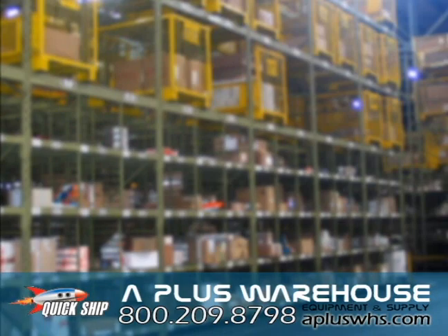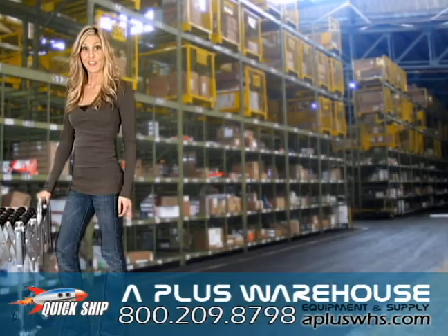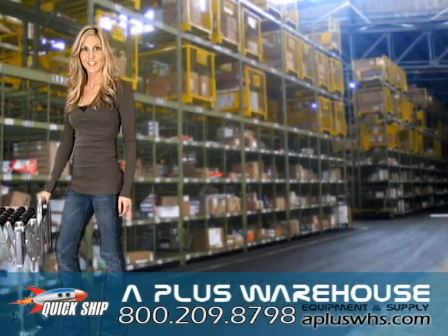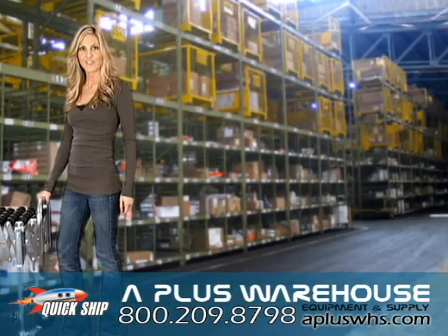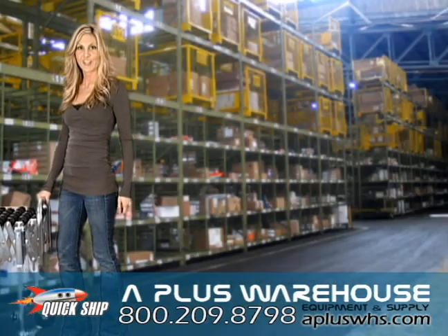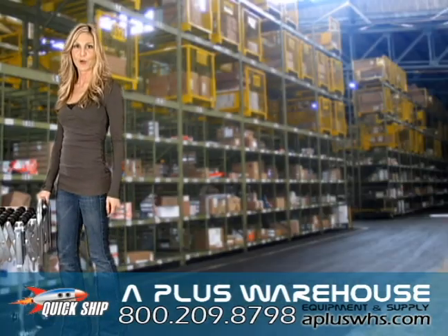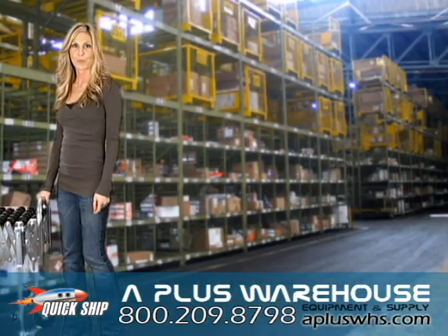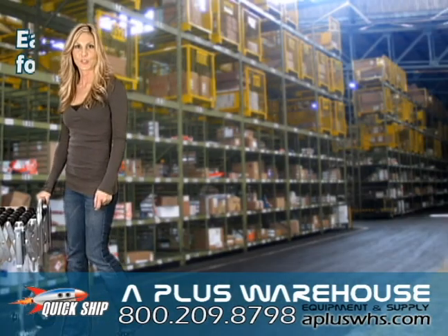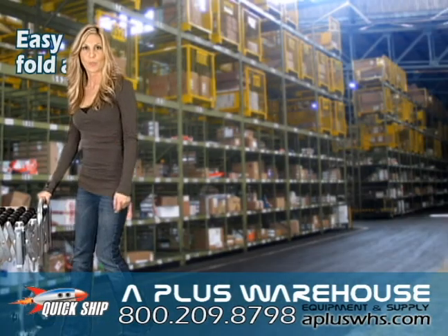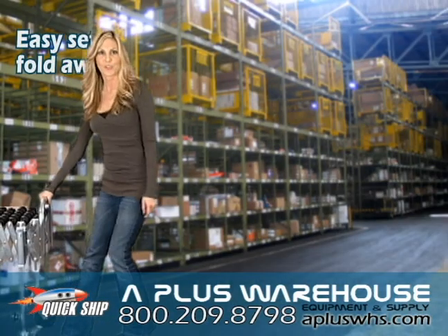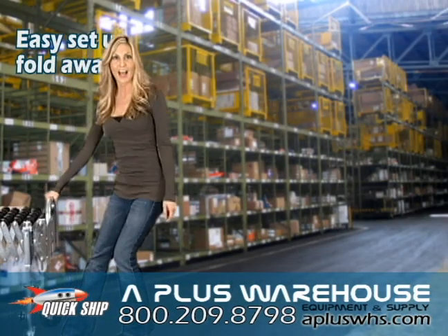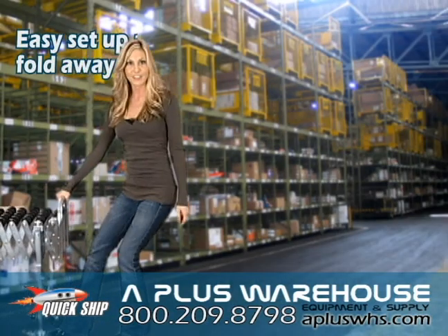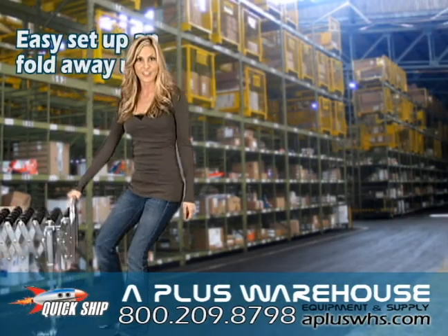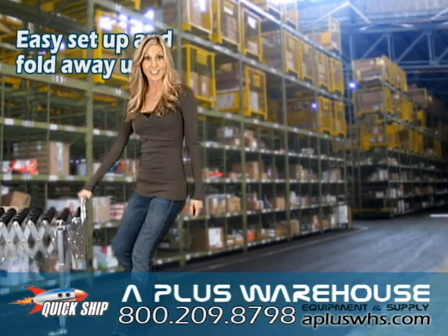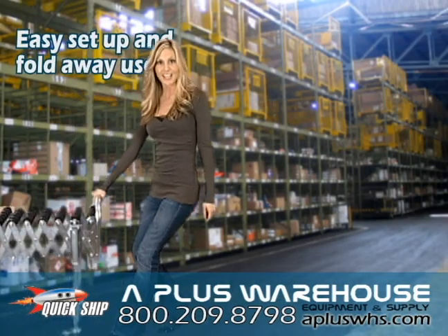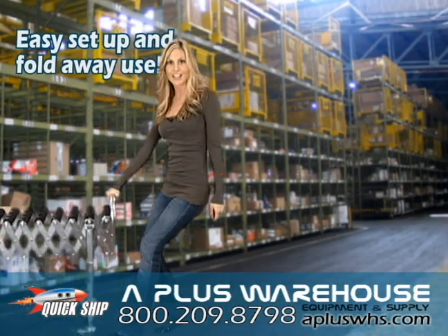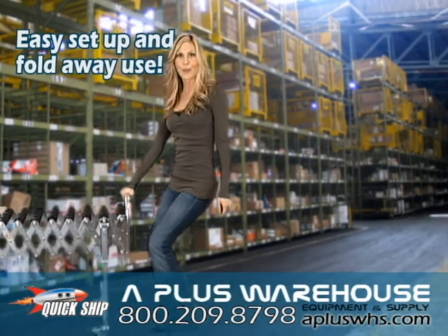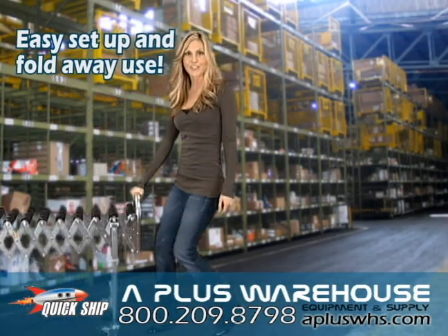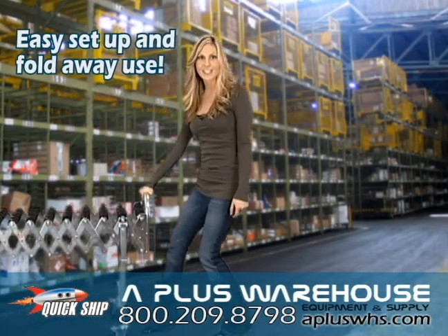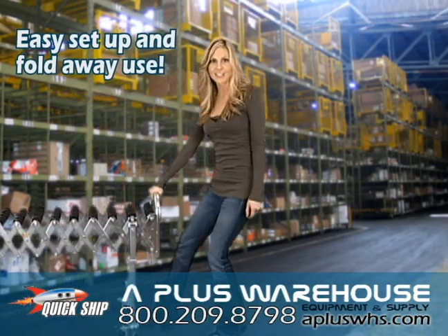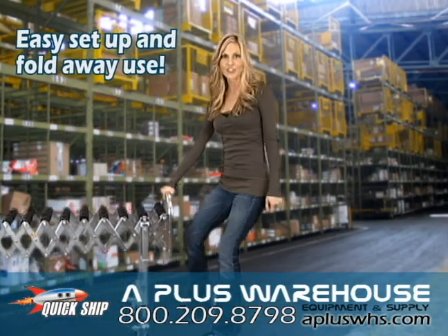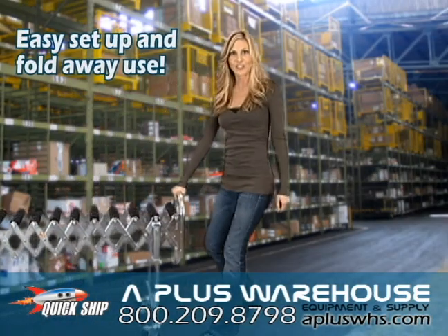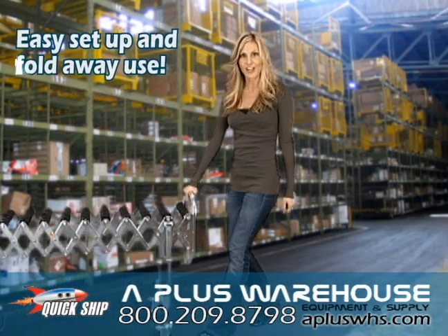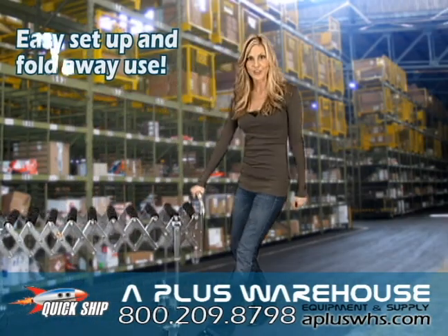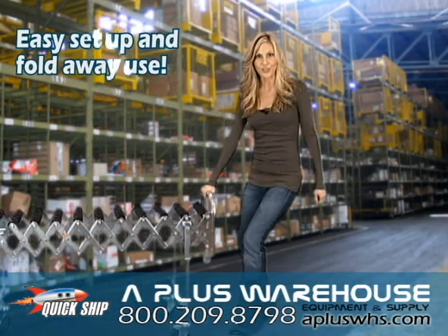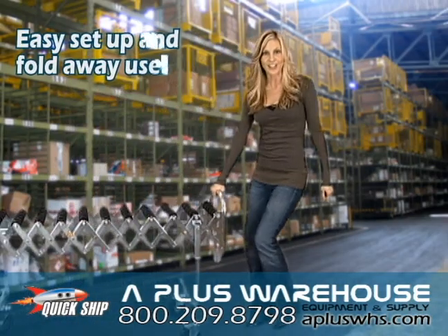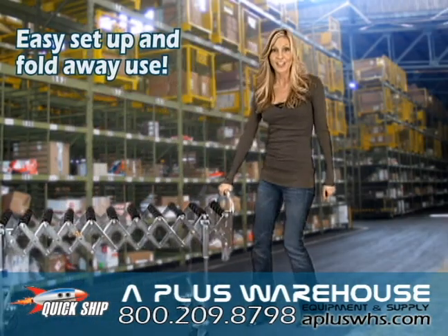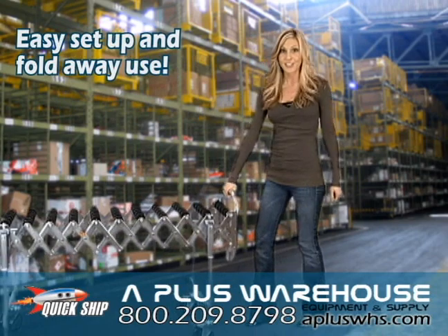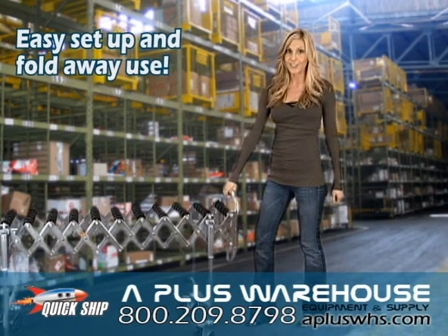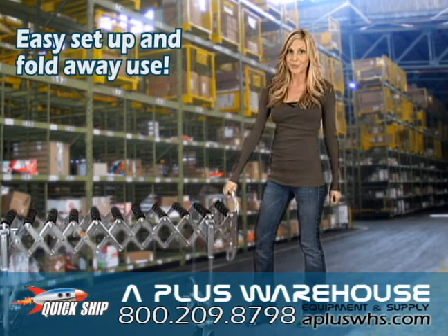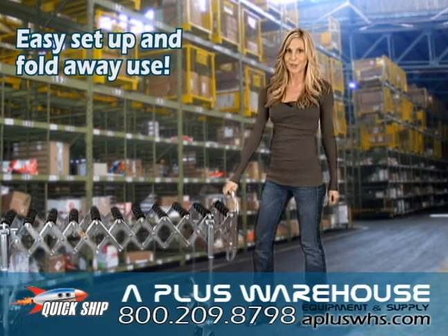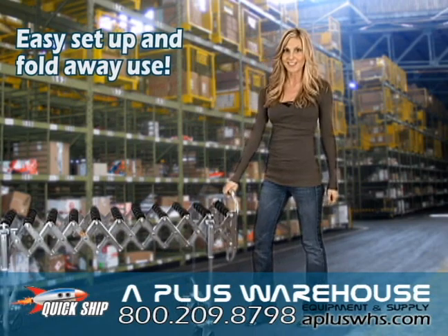This conveyor opens to almost nine feet and collapses easily to just under three, saving you space.